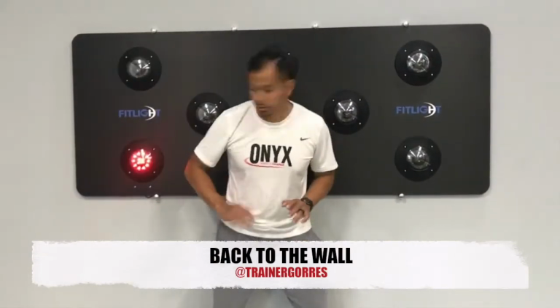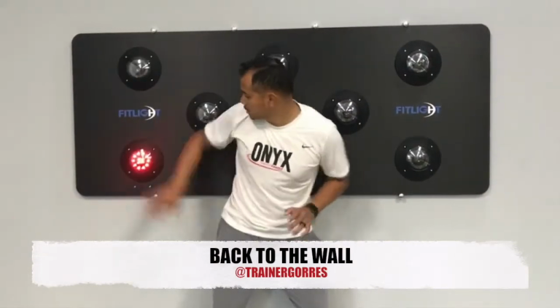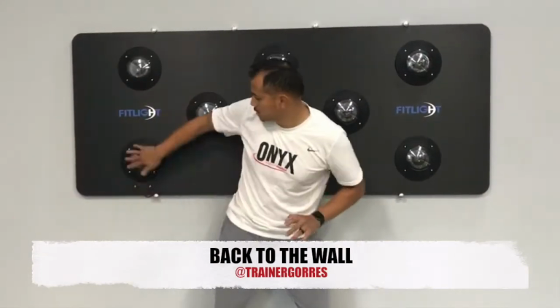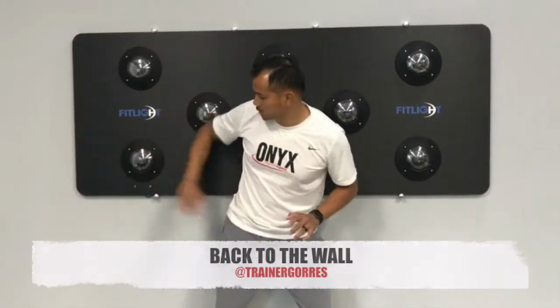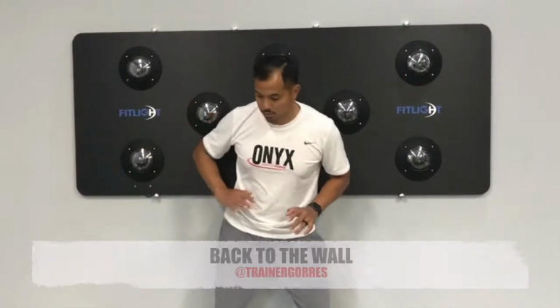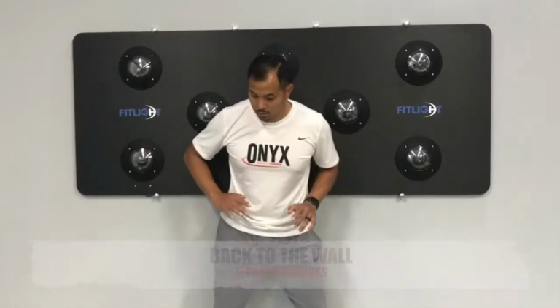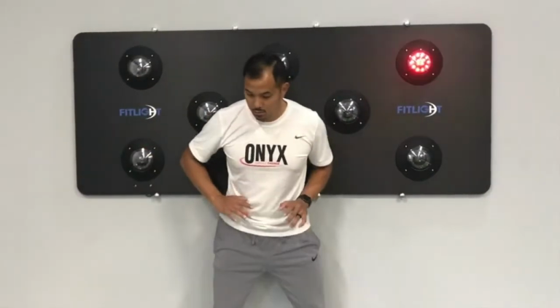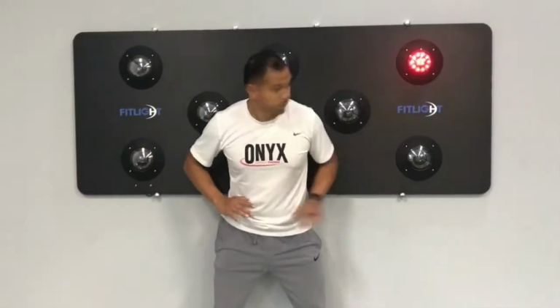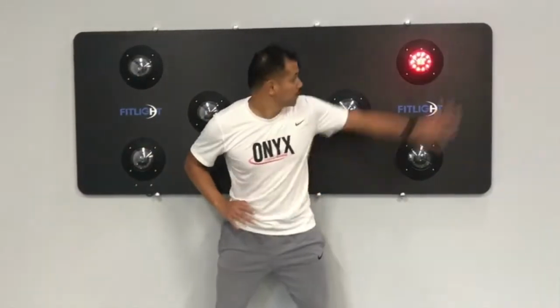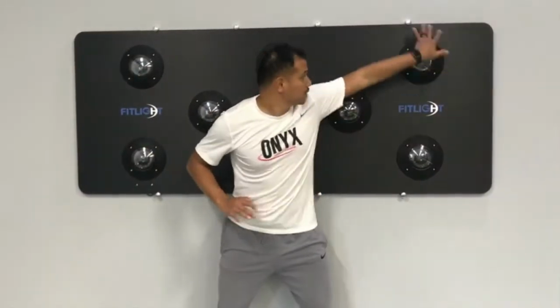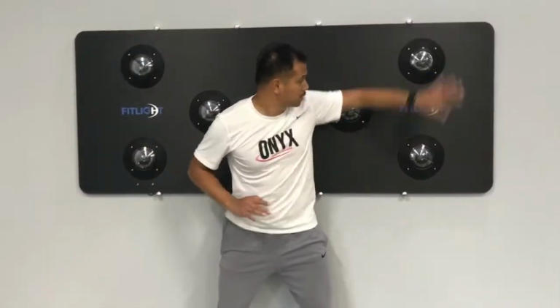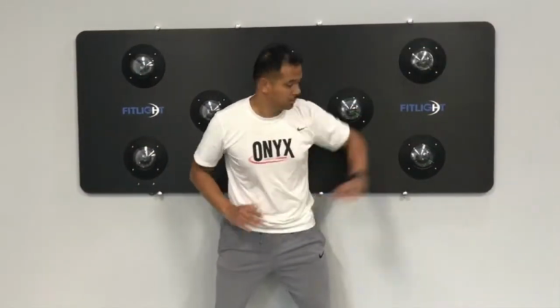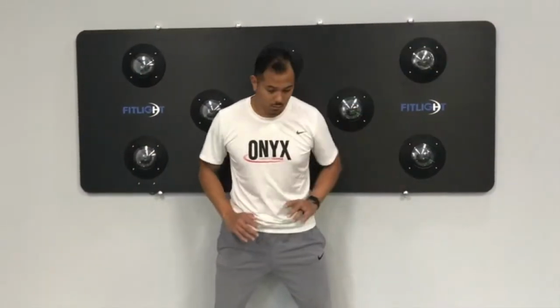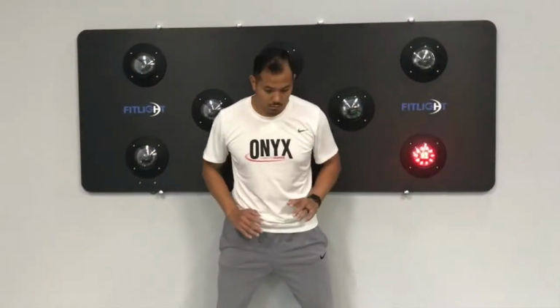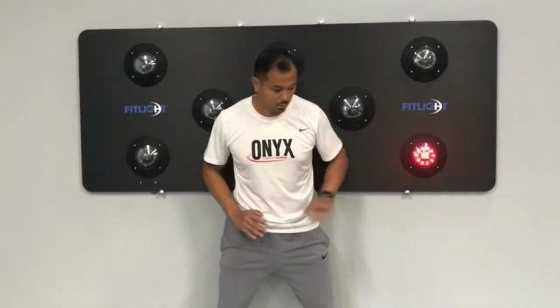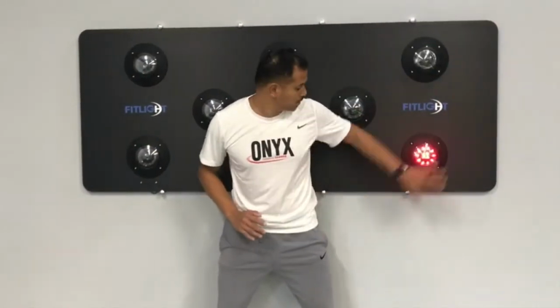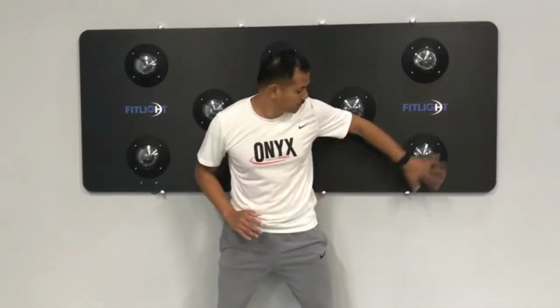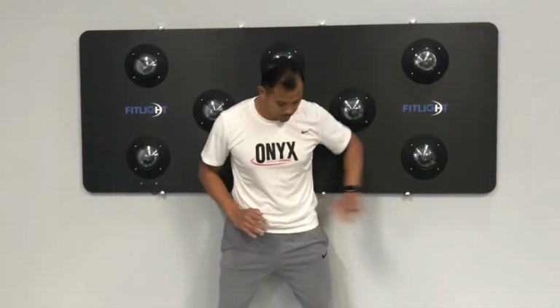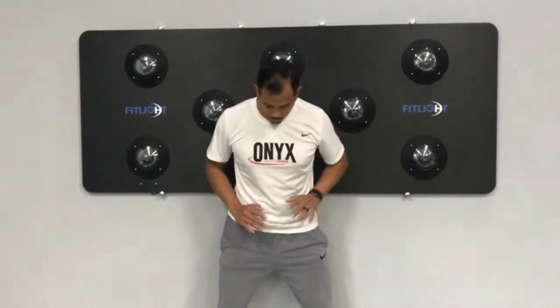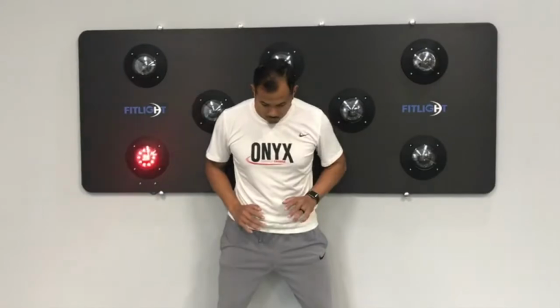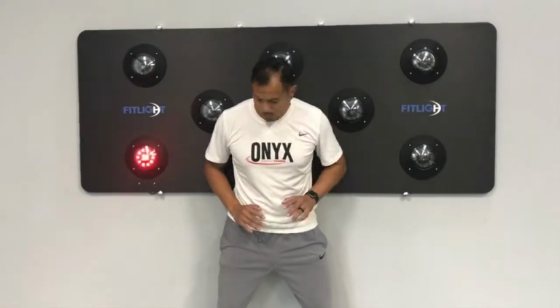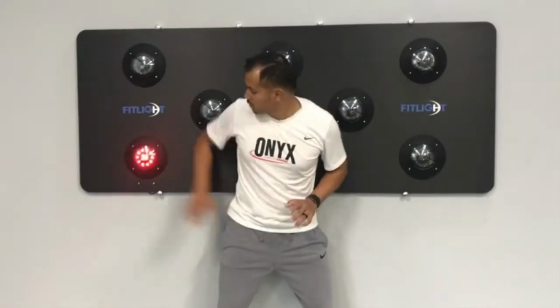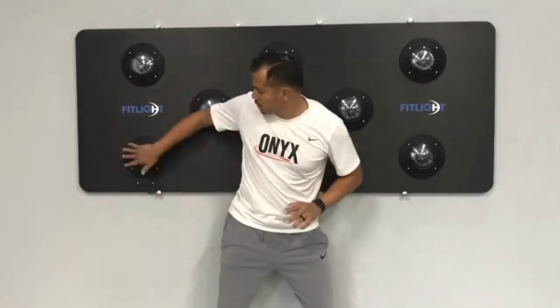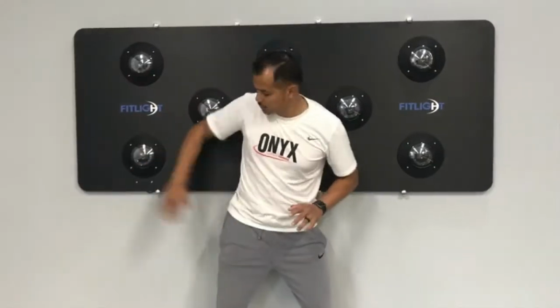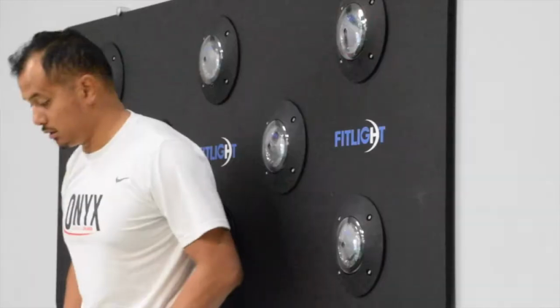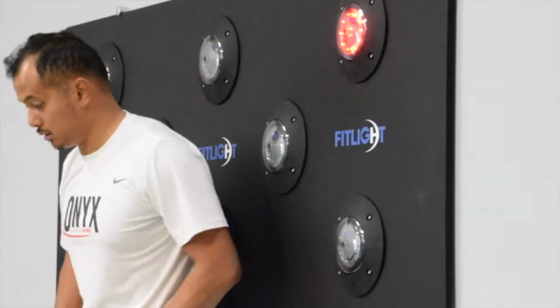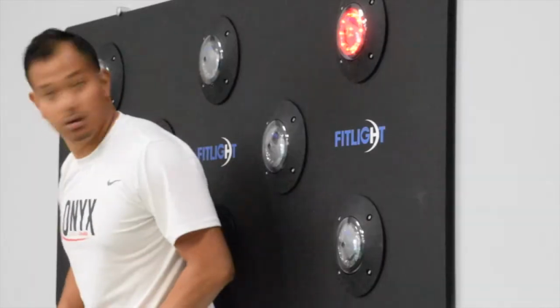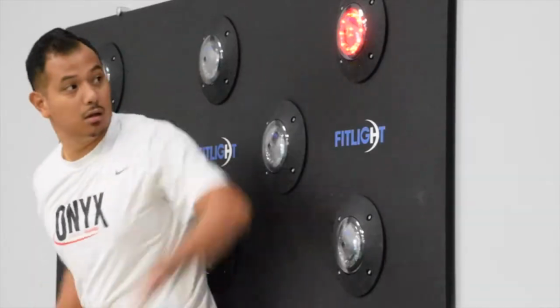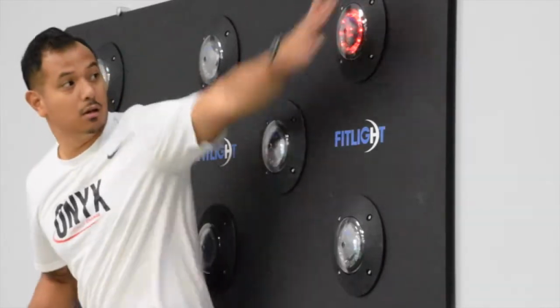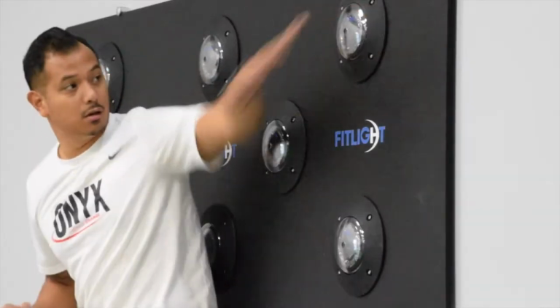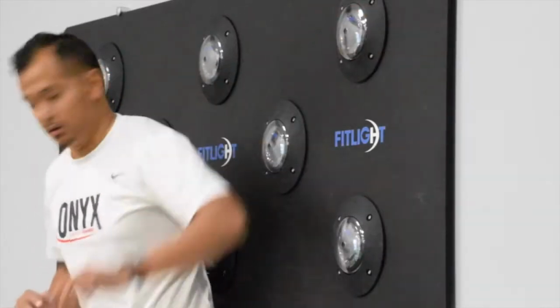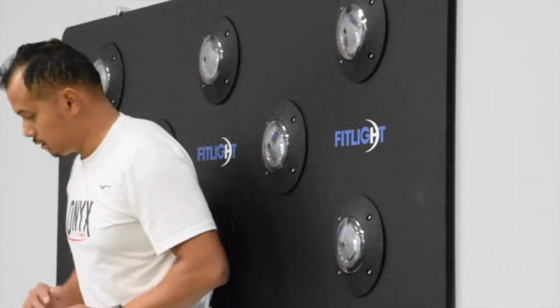This is one of my favorite variations to challenge the athlete's peripheral vision and hearing.